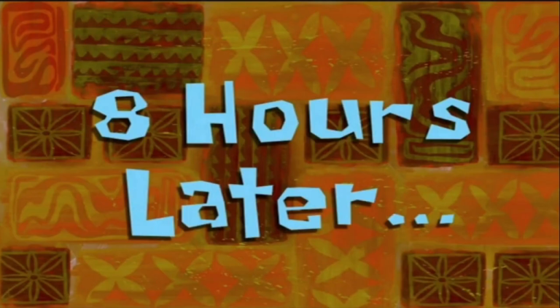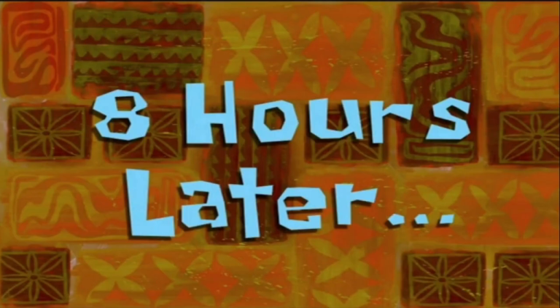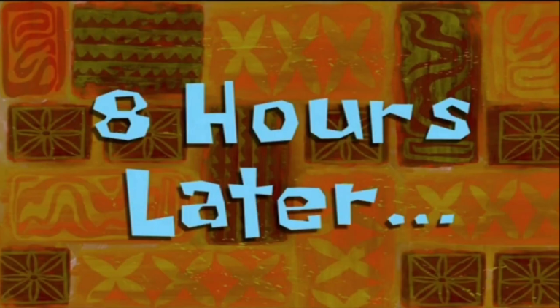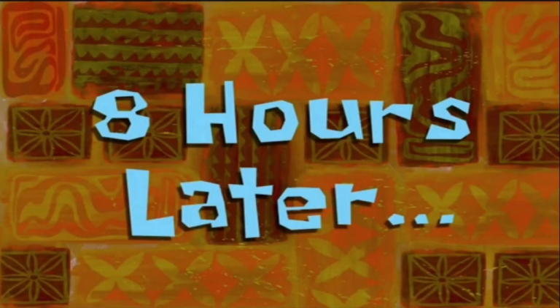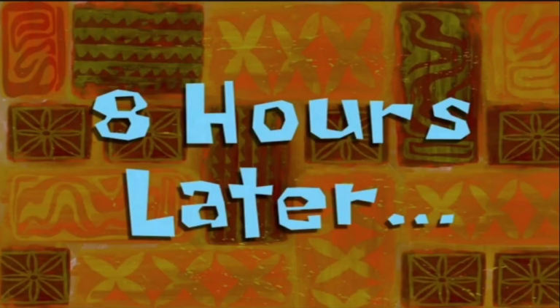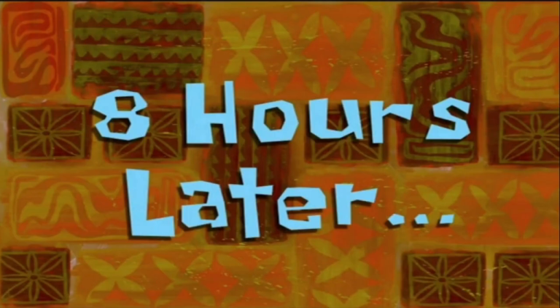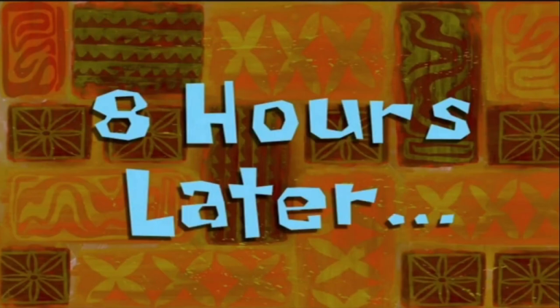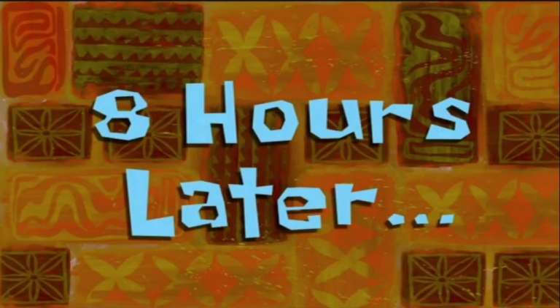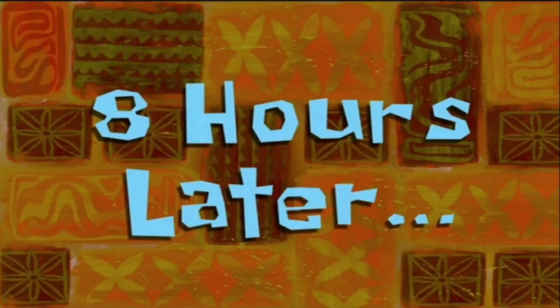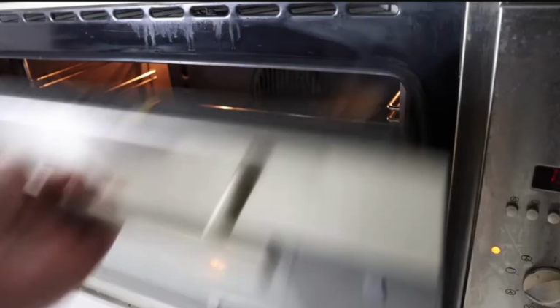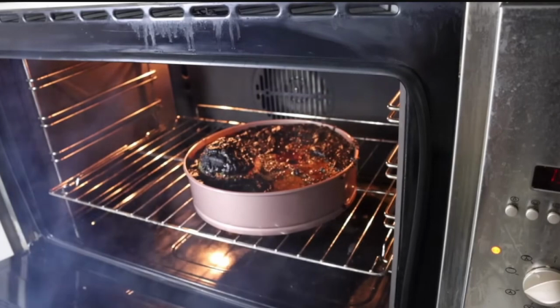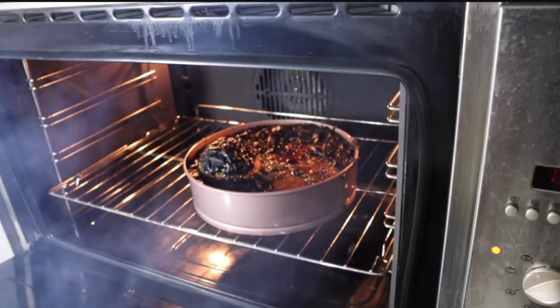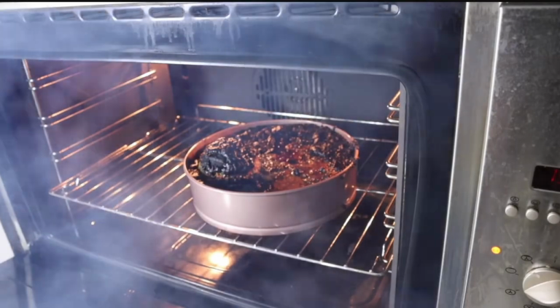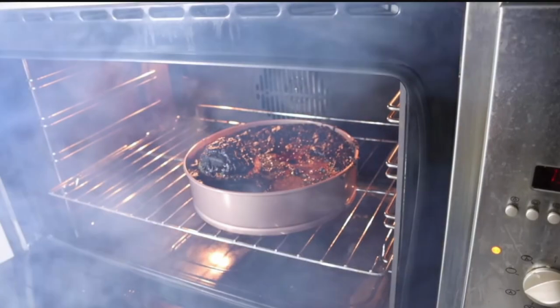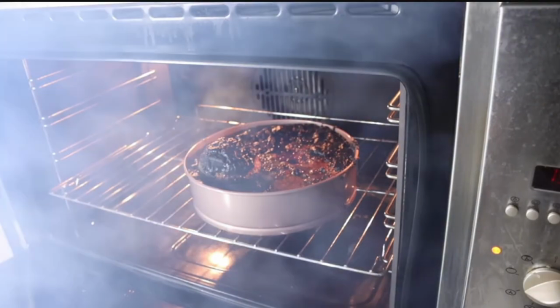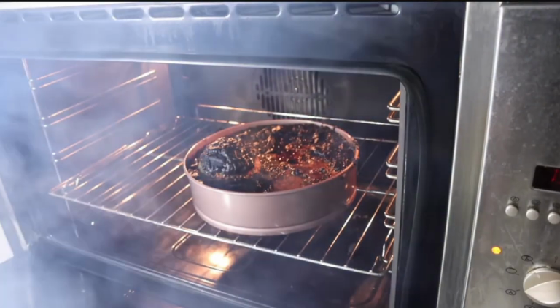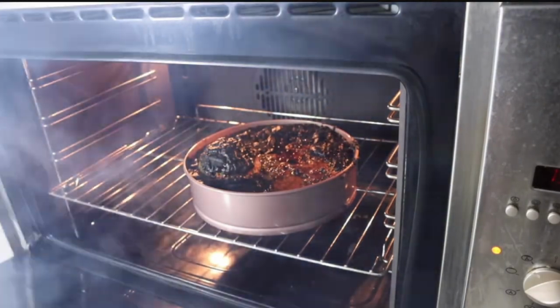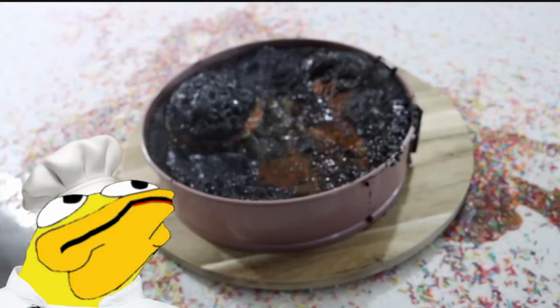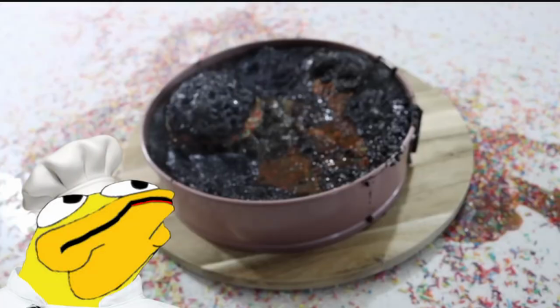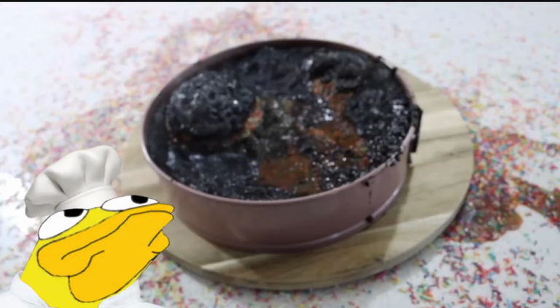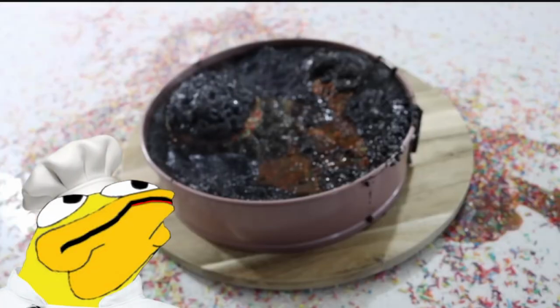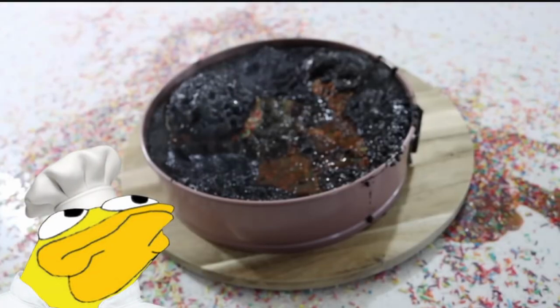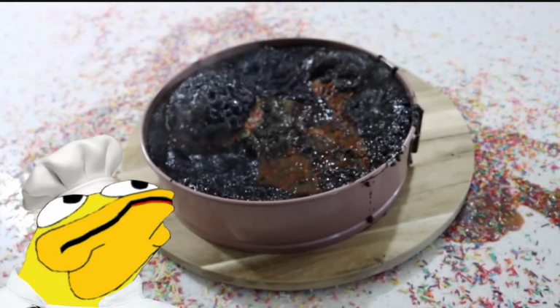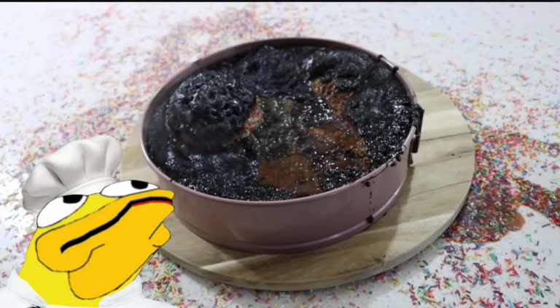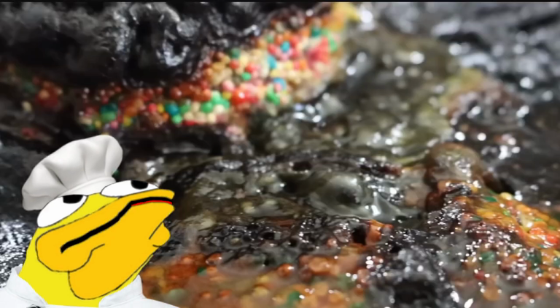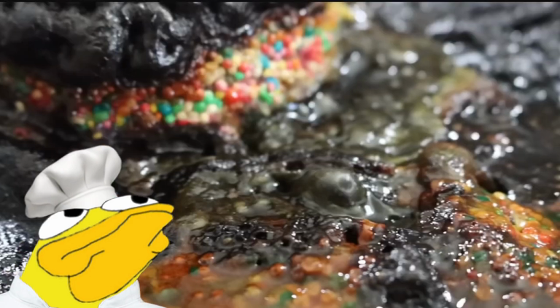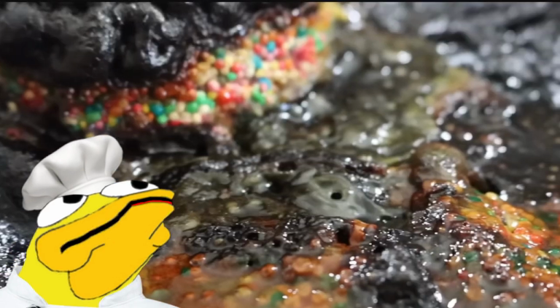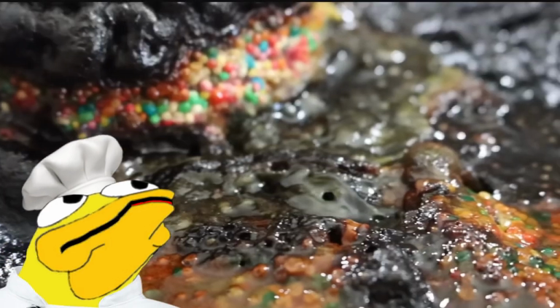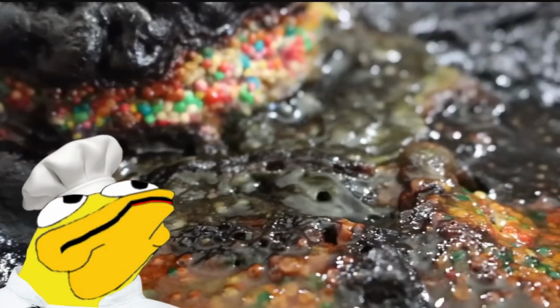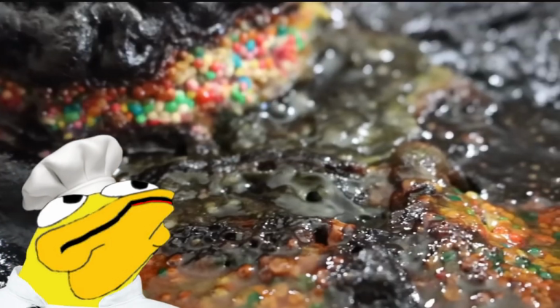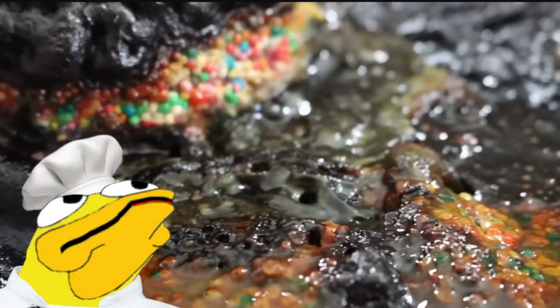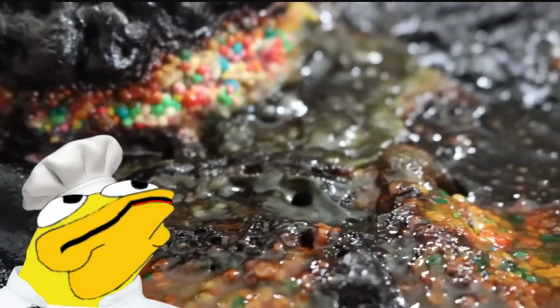8 hours later. Man, this food looks like shit. I'm not eating that.